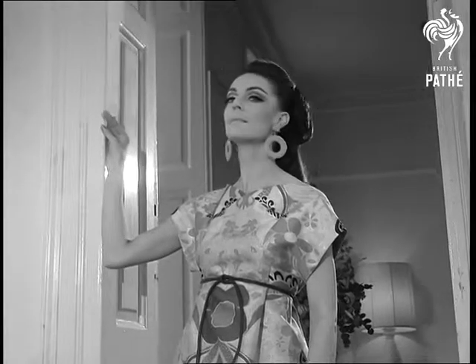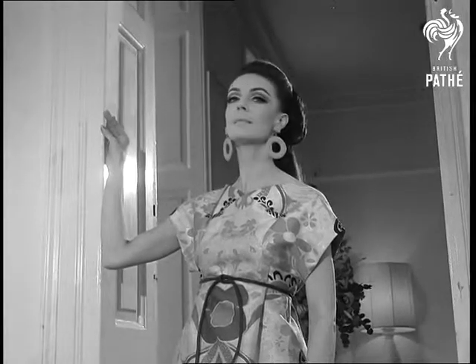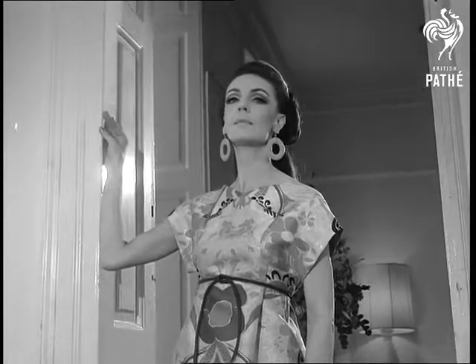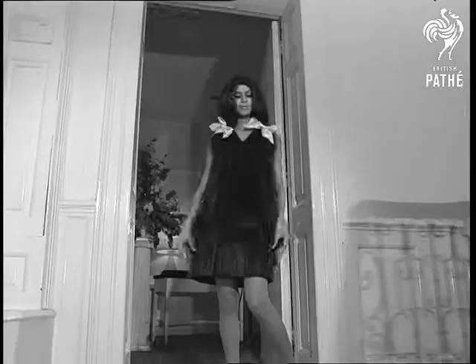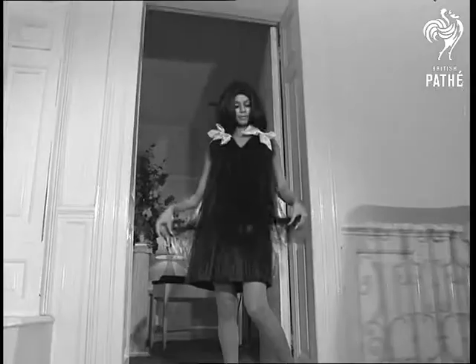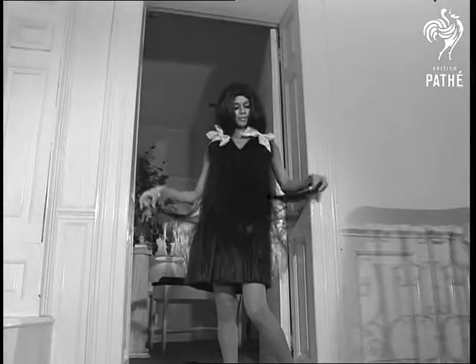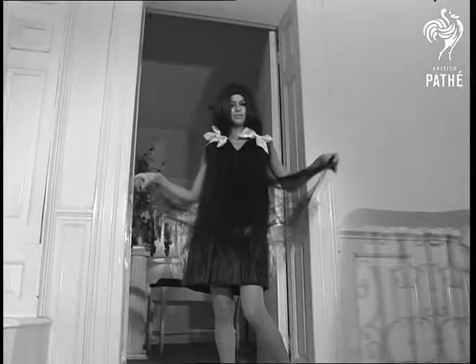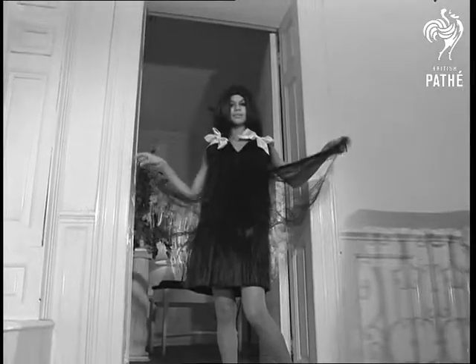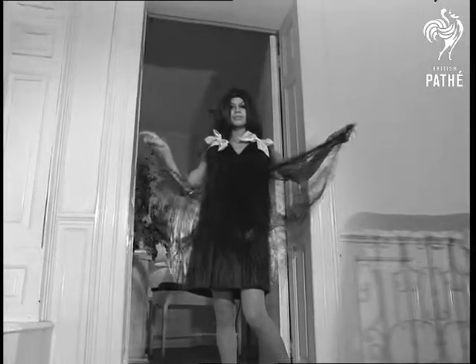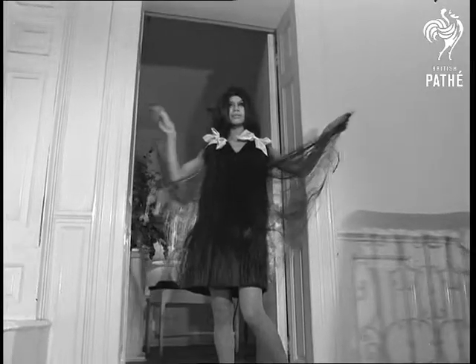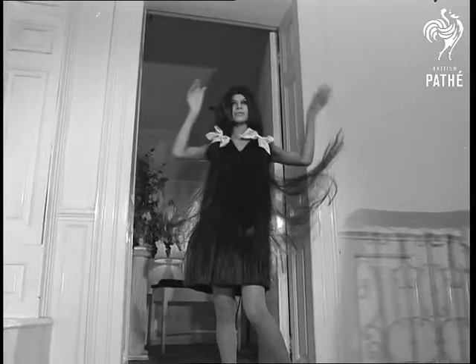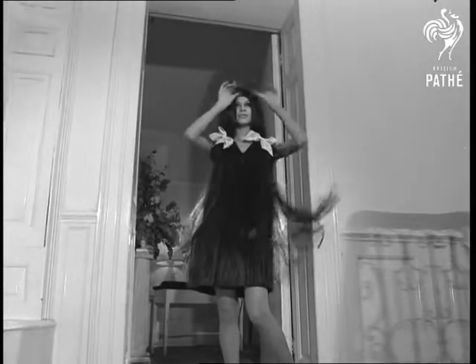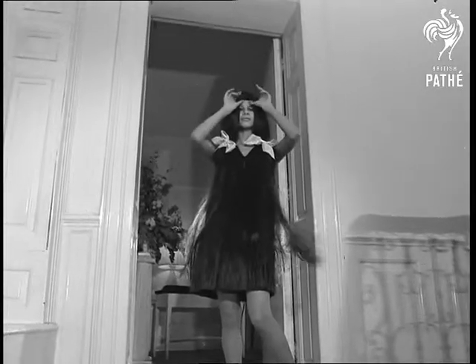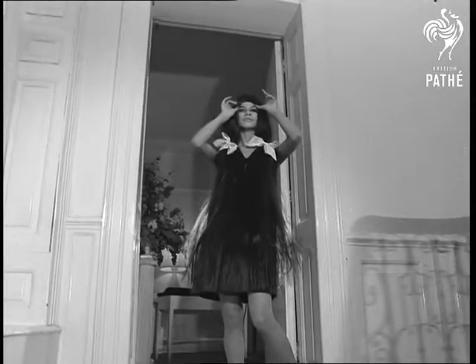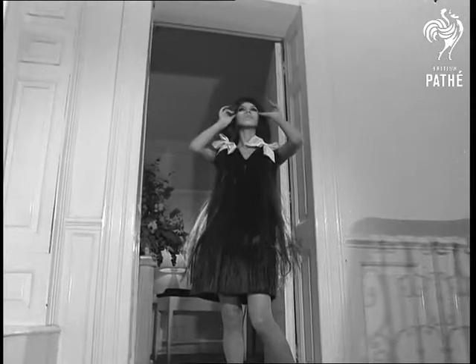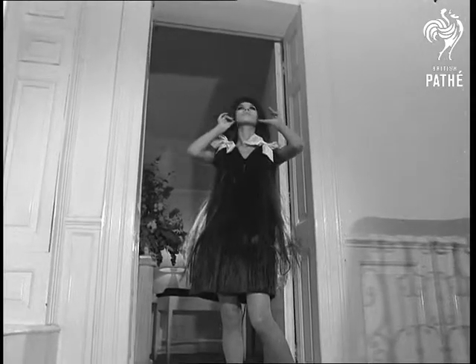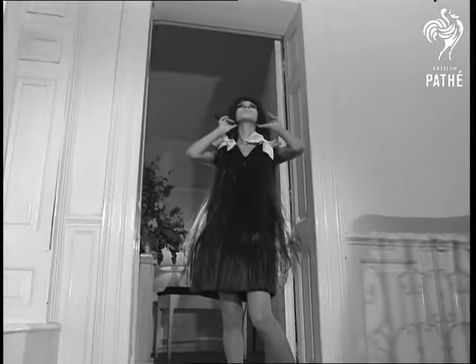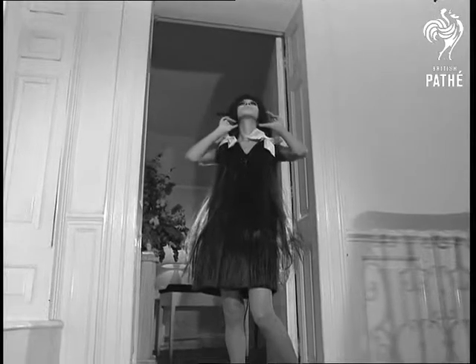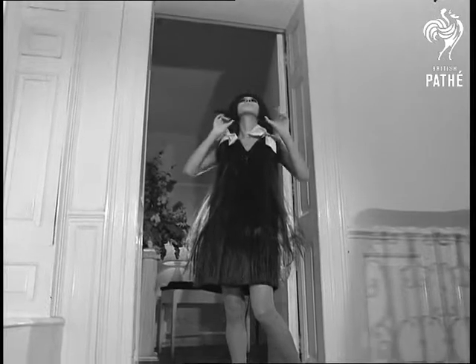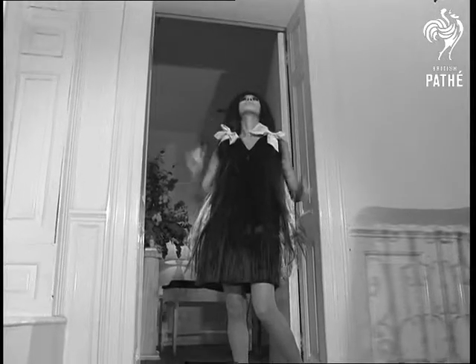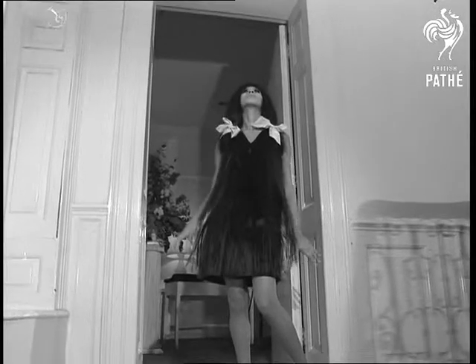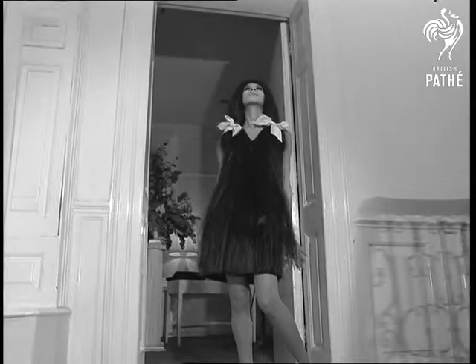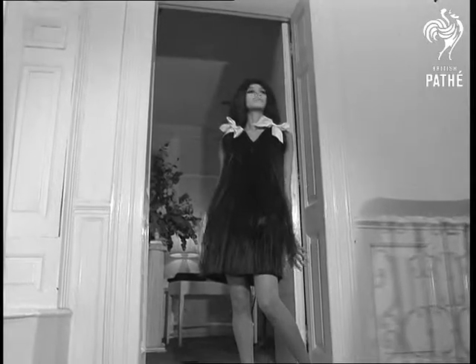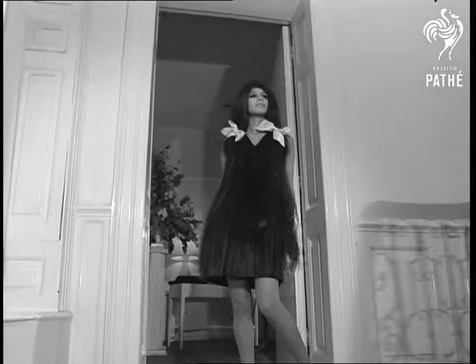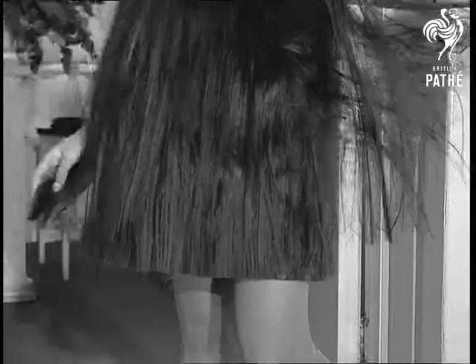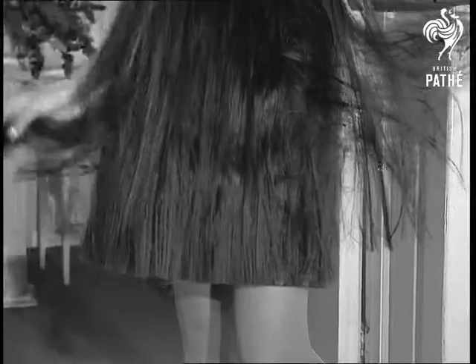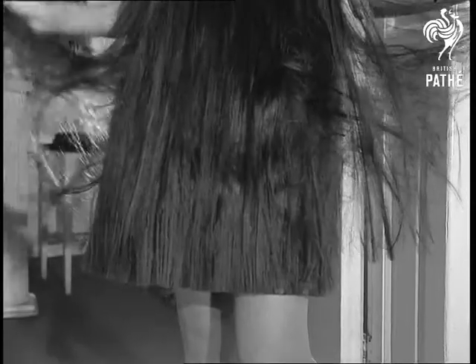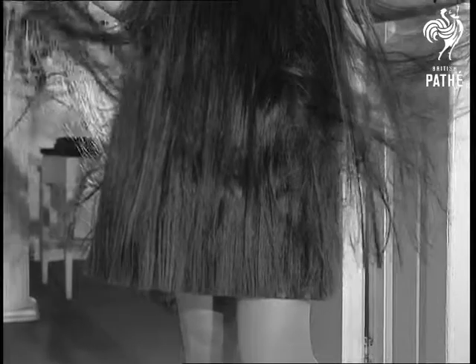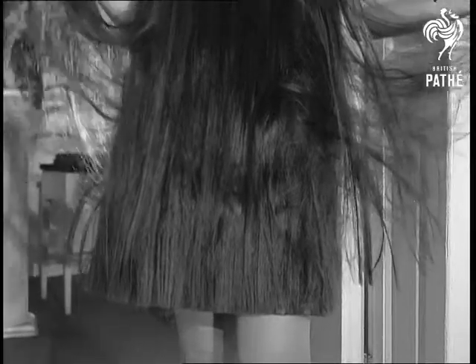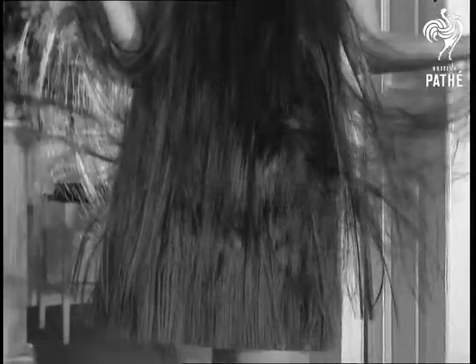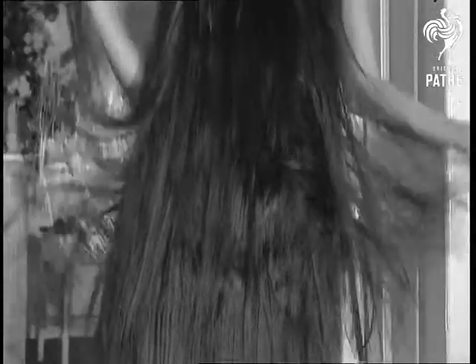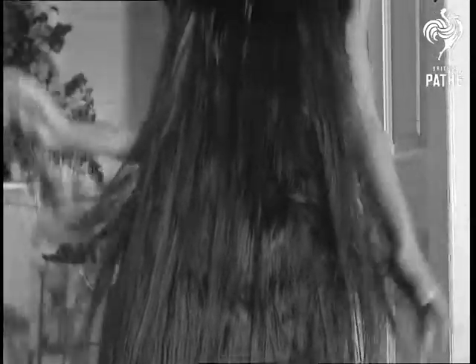This could be the forerunner of dresses from Tracy's — a kind of 20th century hair shirt. Anyone for short back and sides?